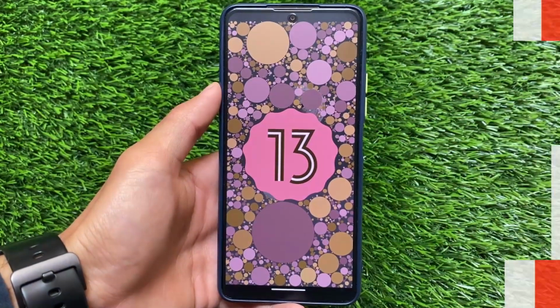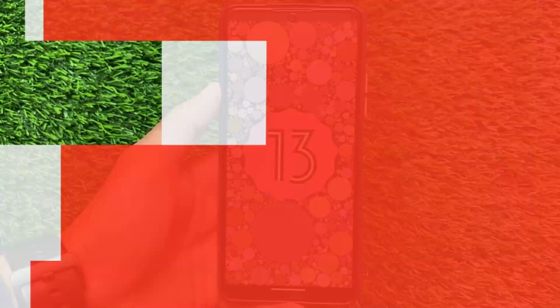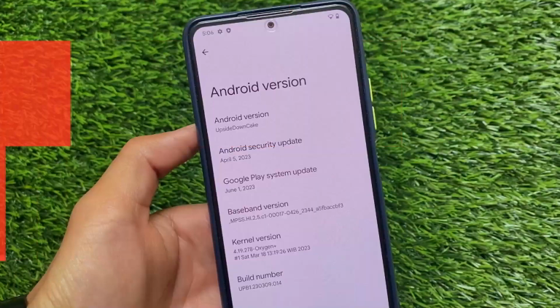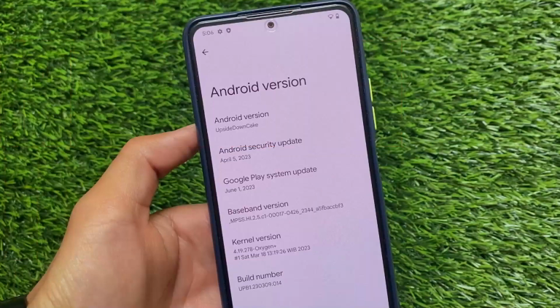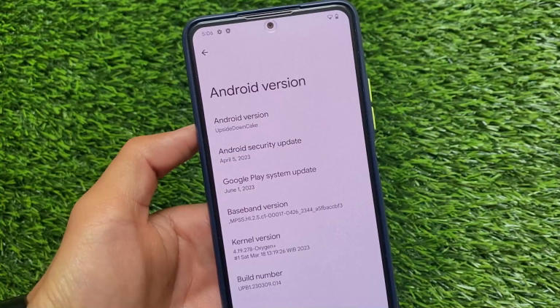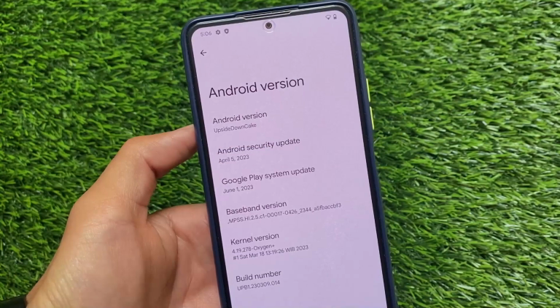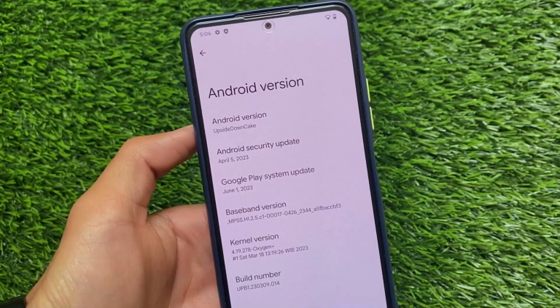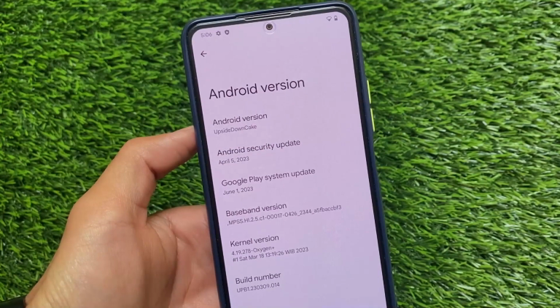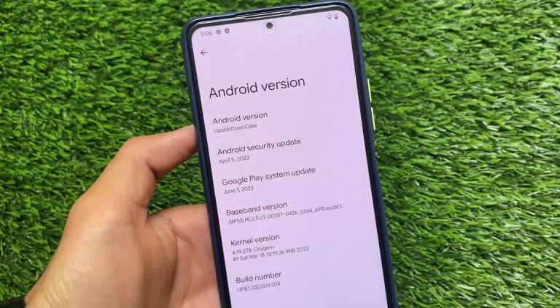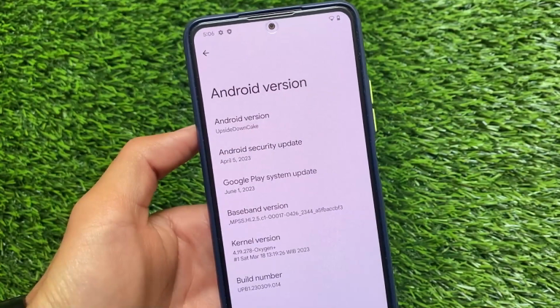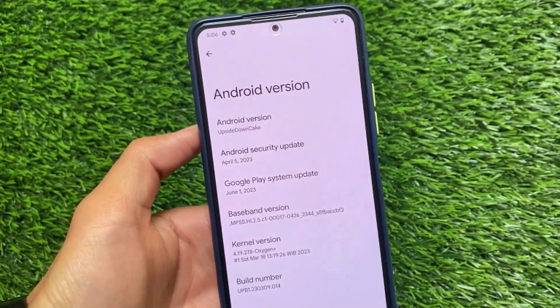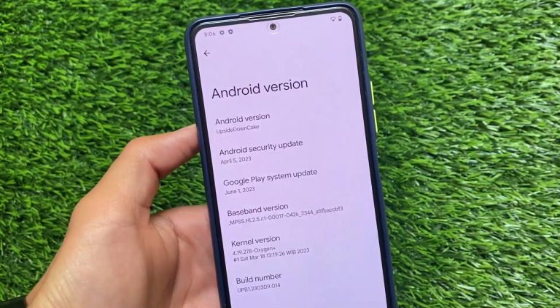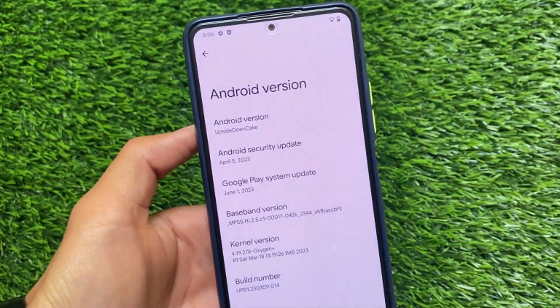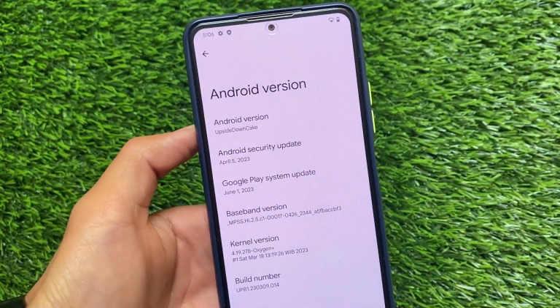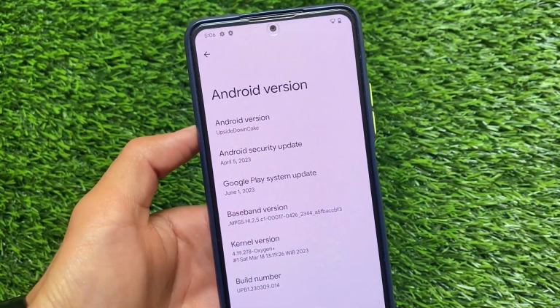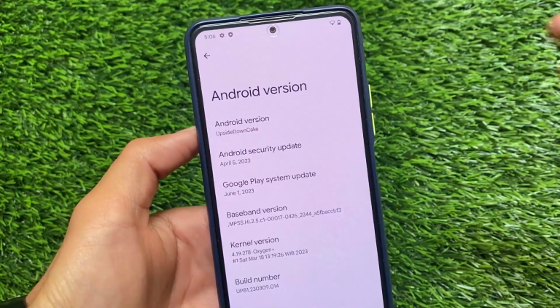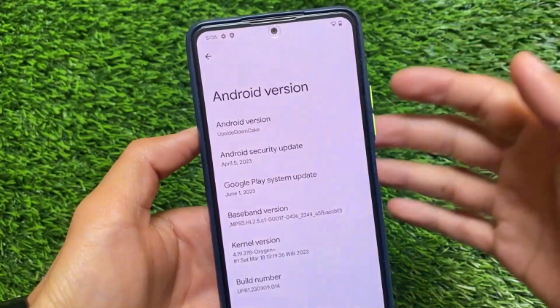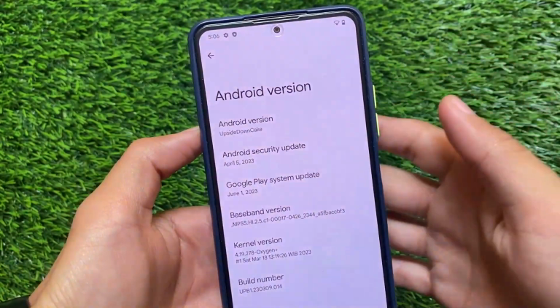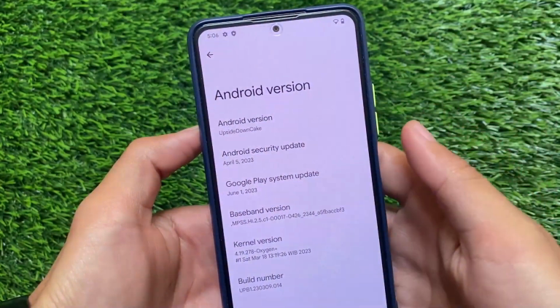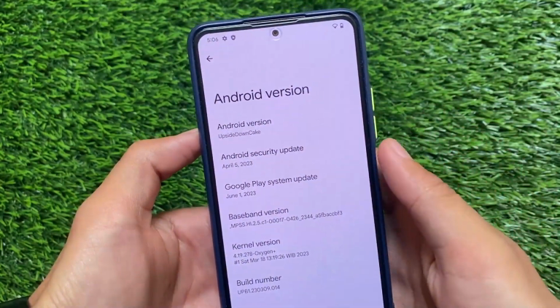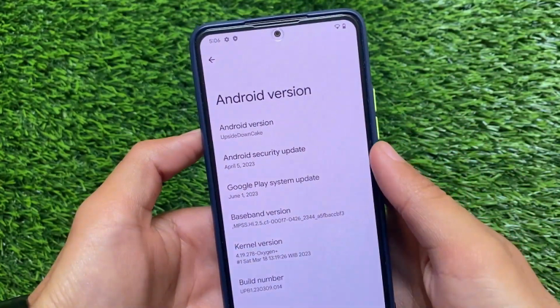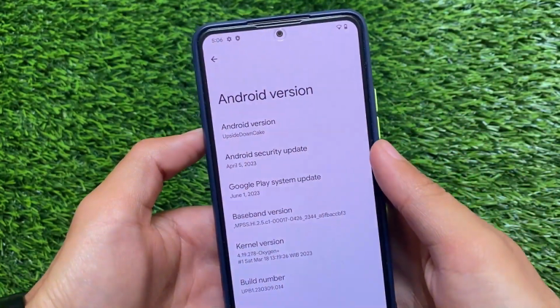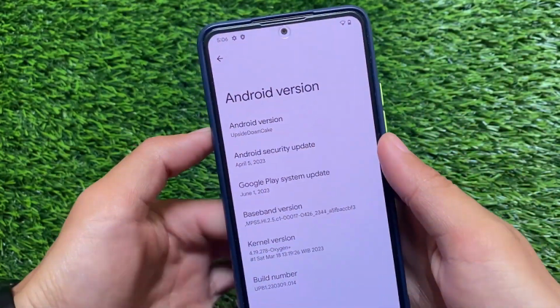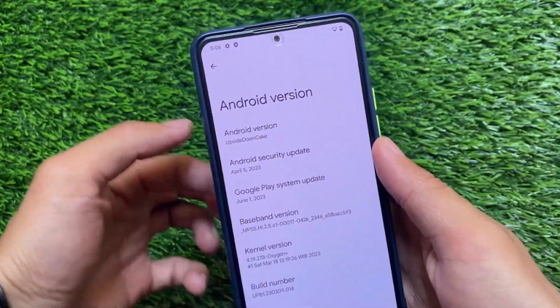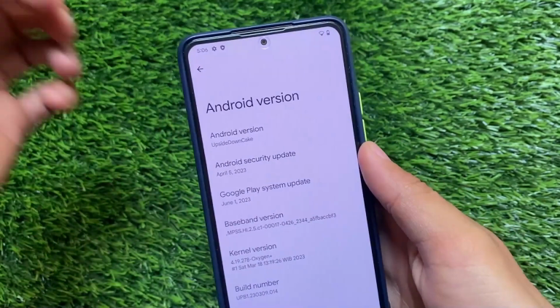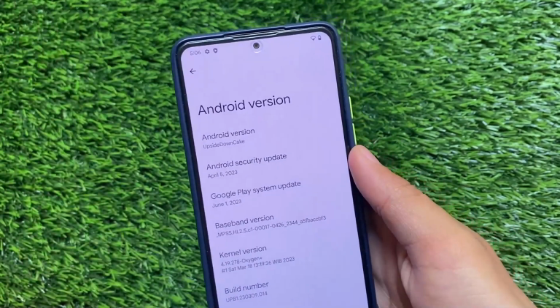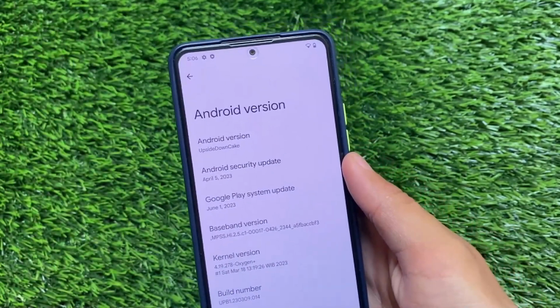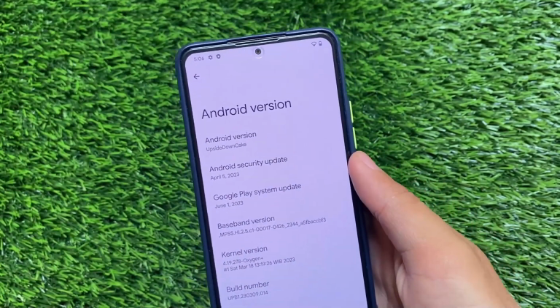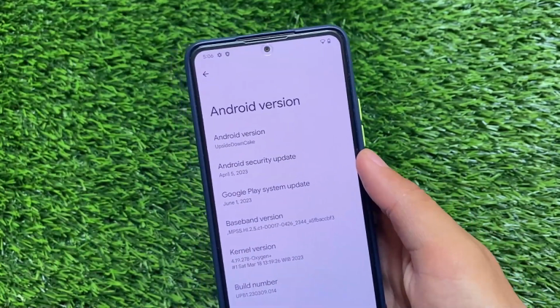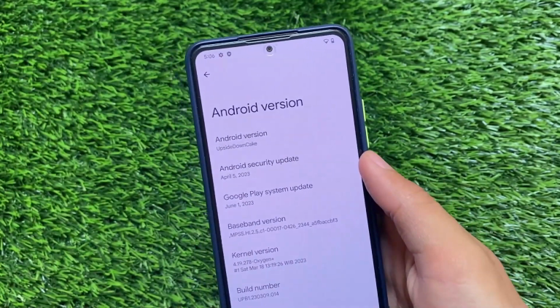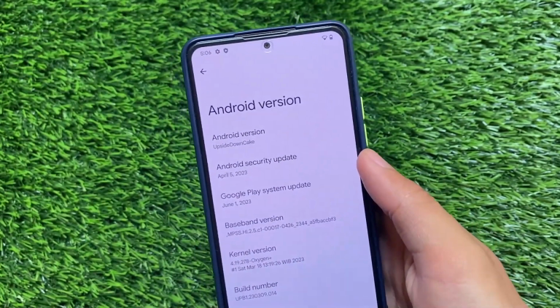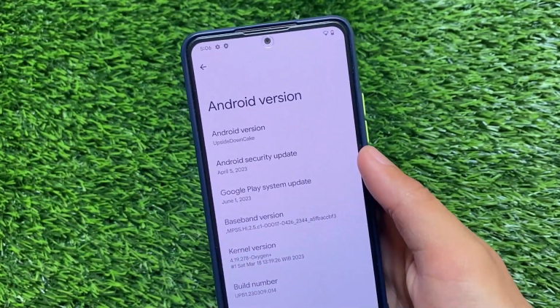The first change, as expected, is the April security patch.